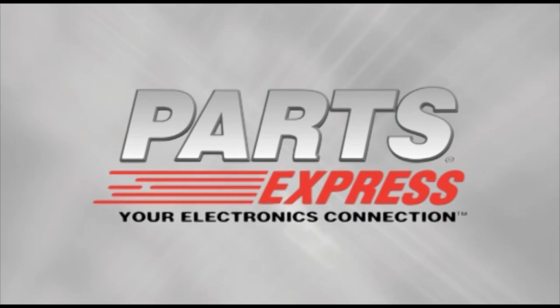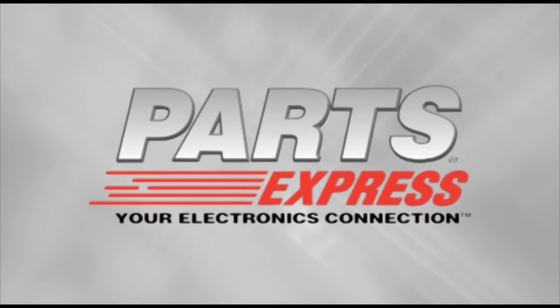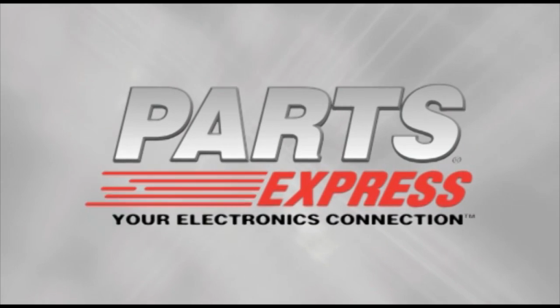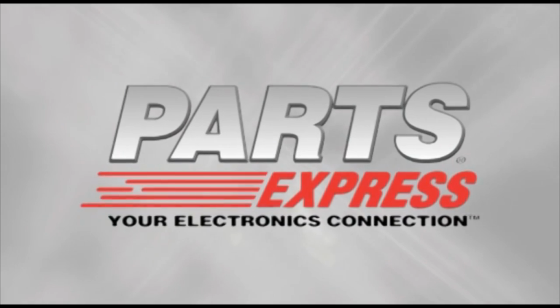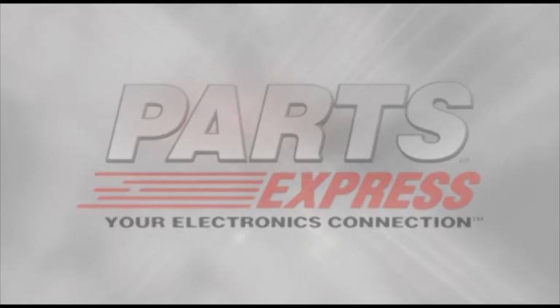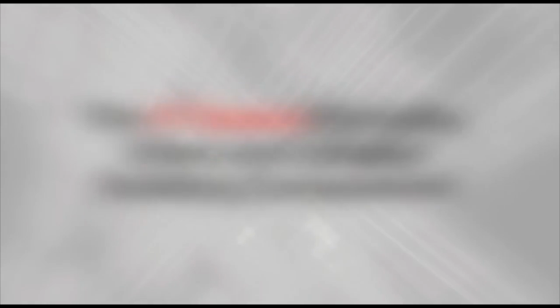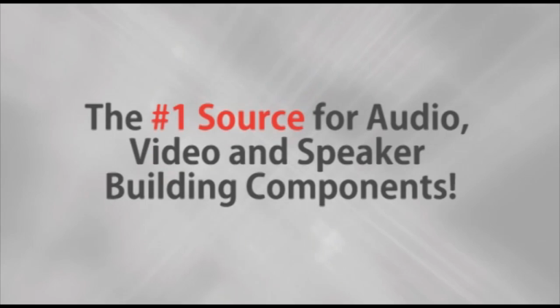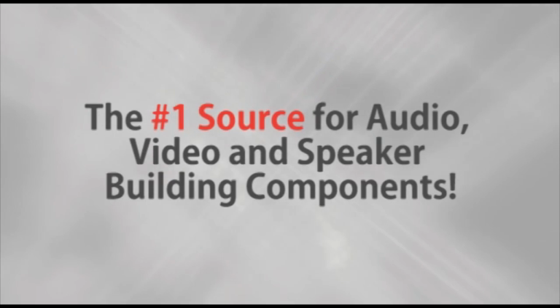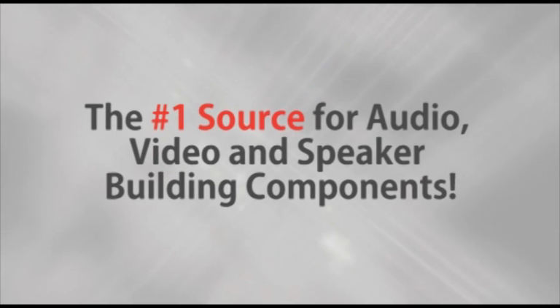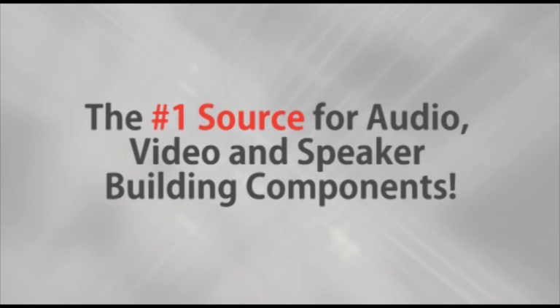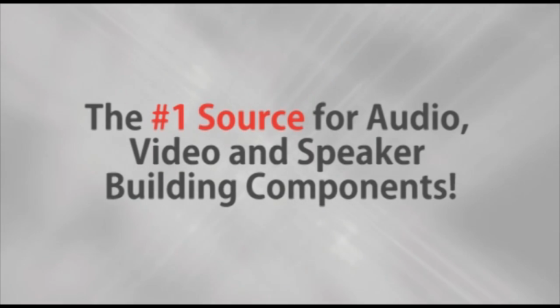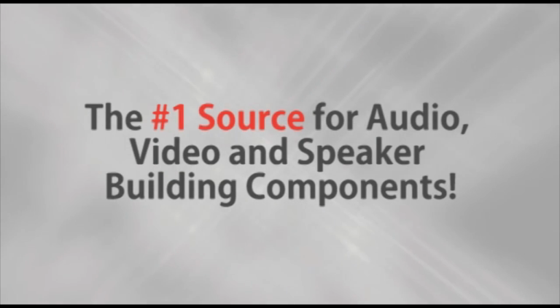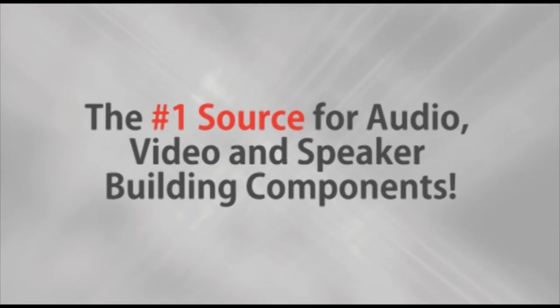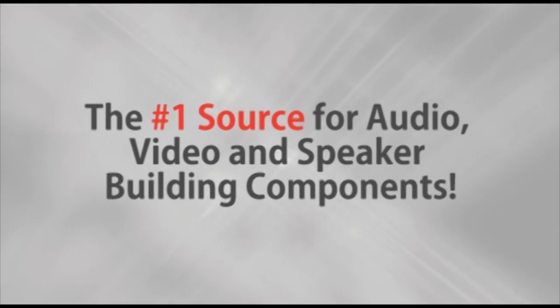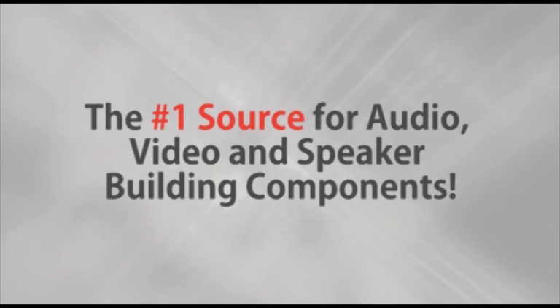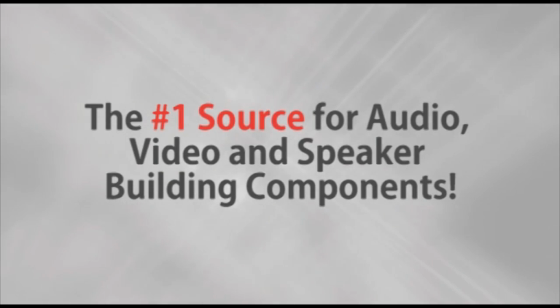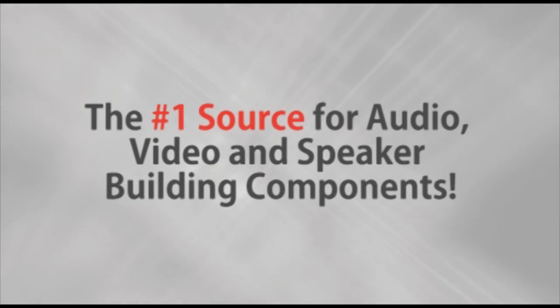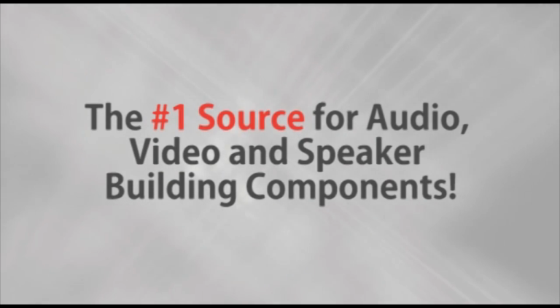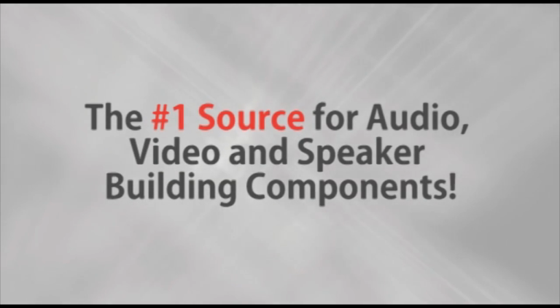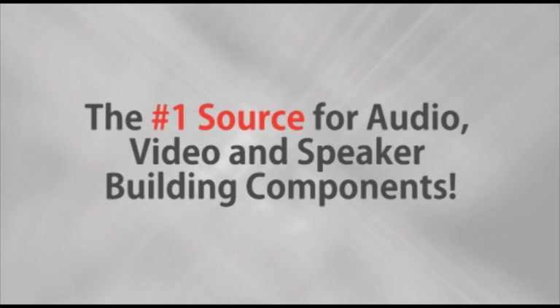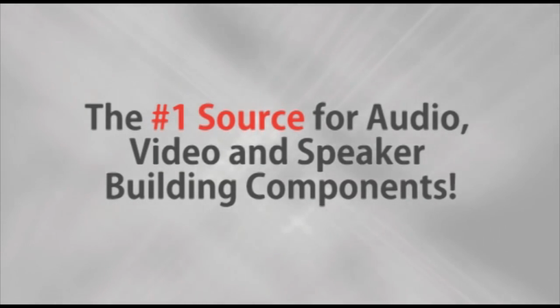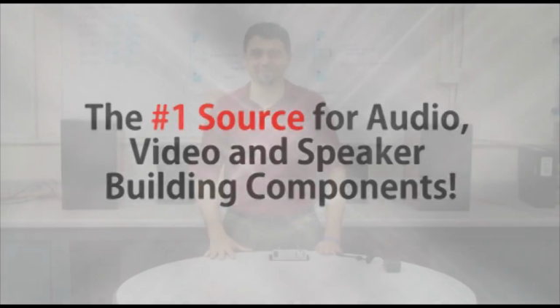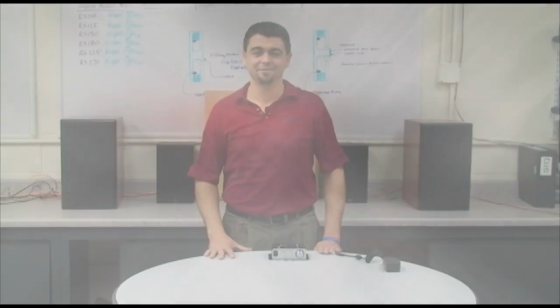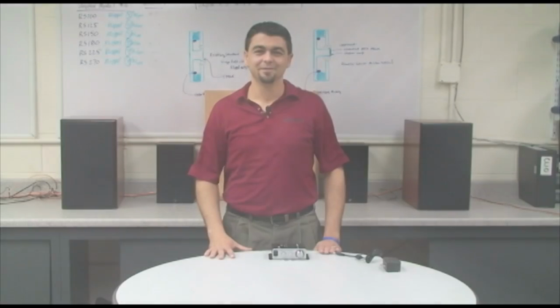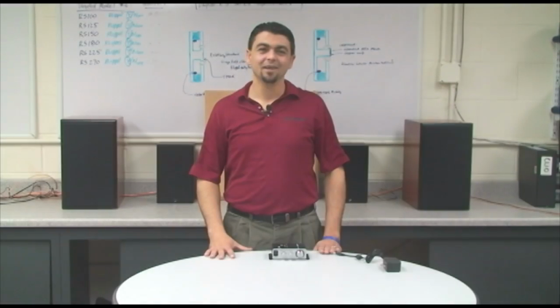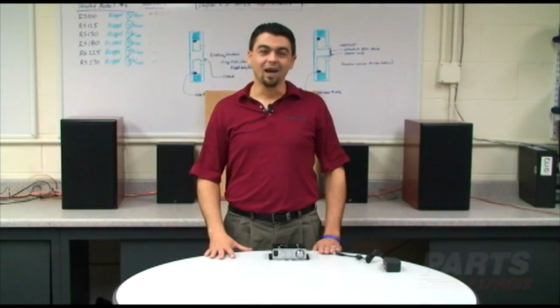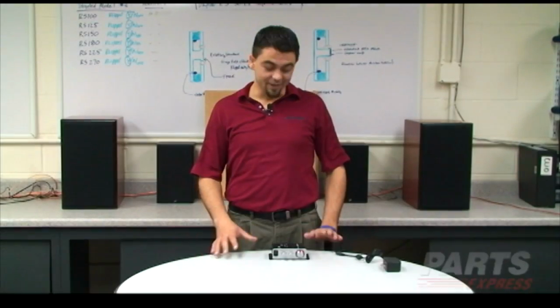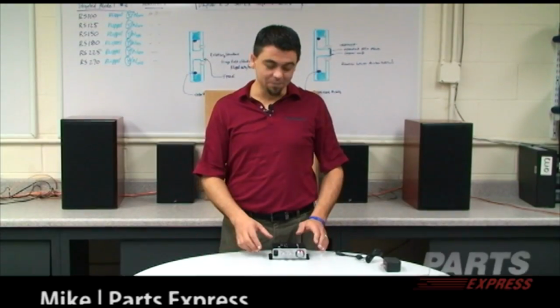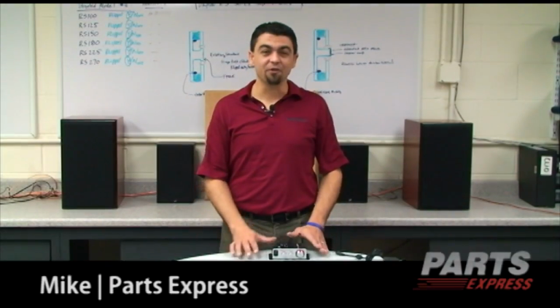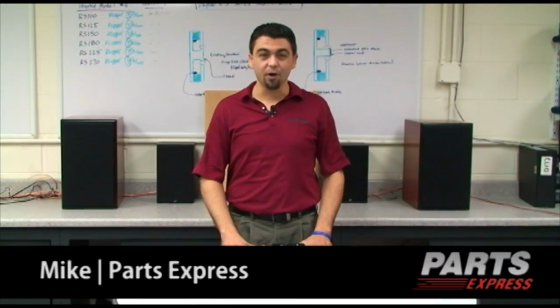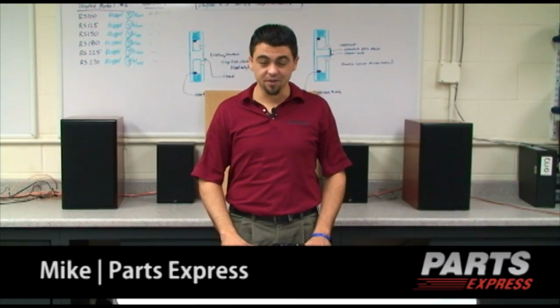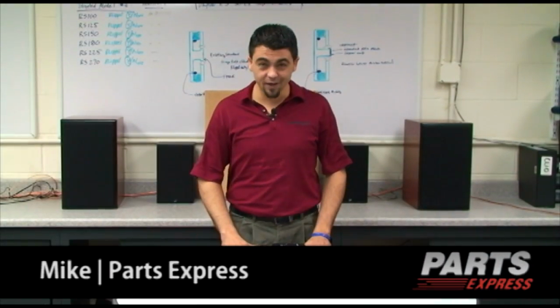Parts Express, the number one source for audio, video, and speaker building components. Hi, this is Mike from Parts Express.